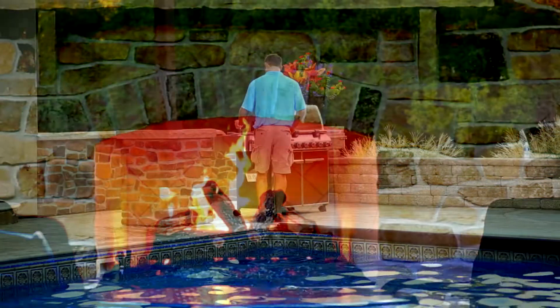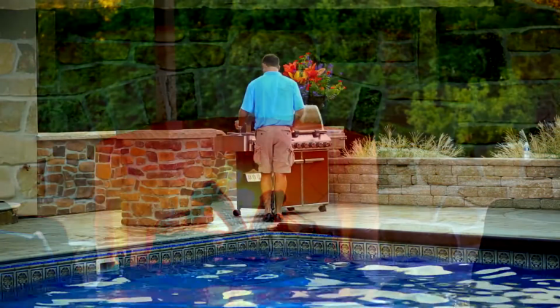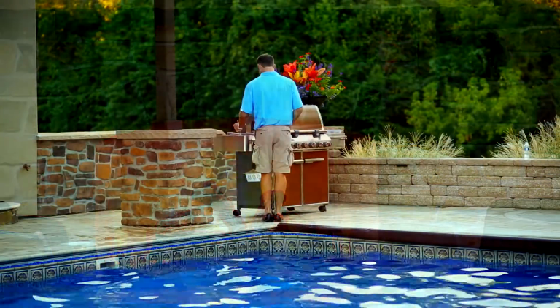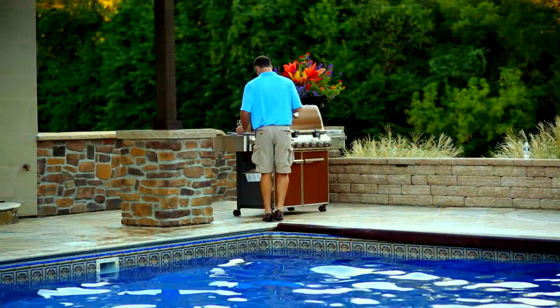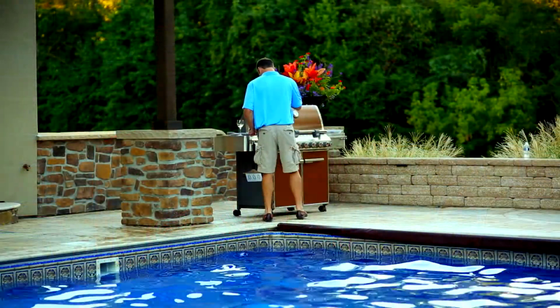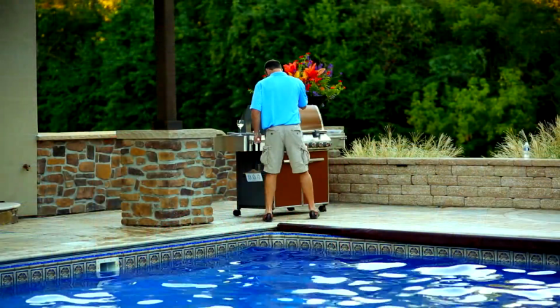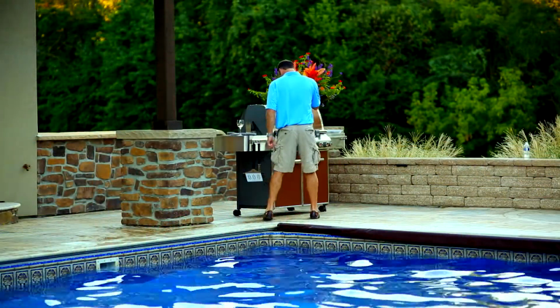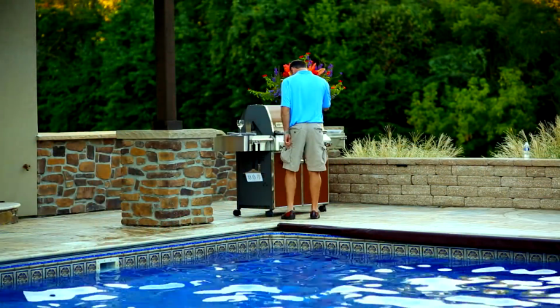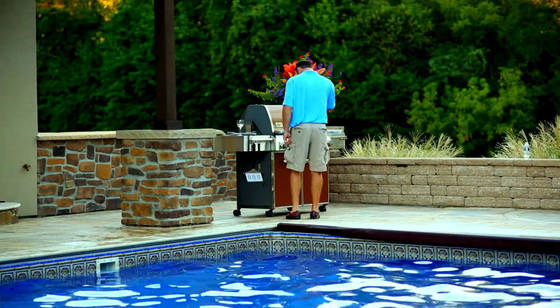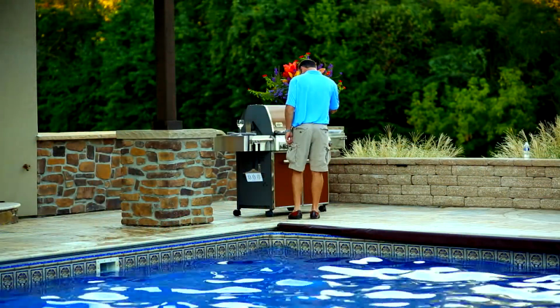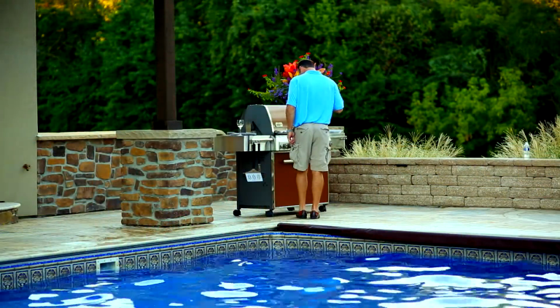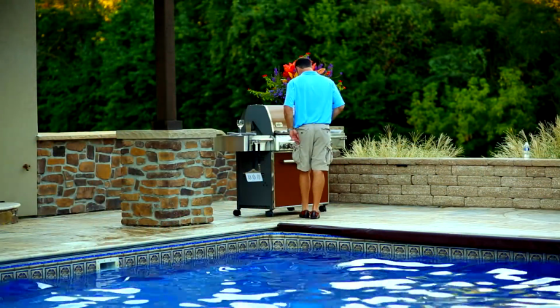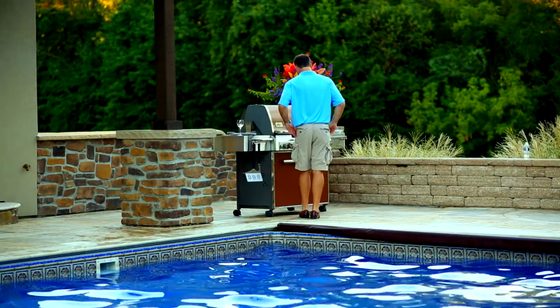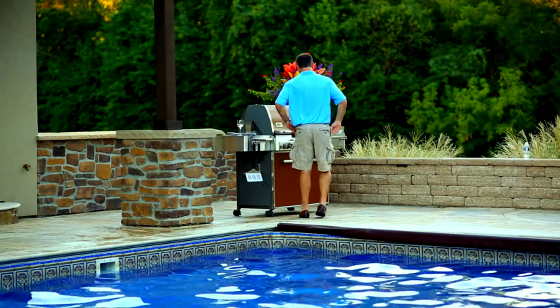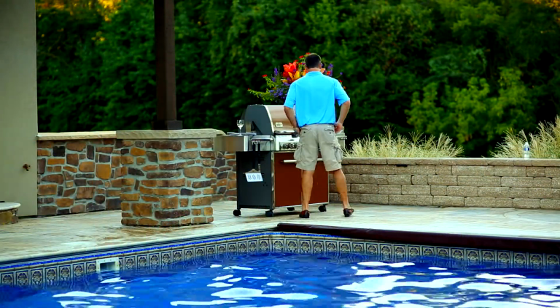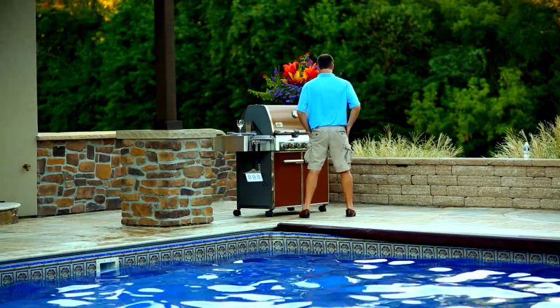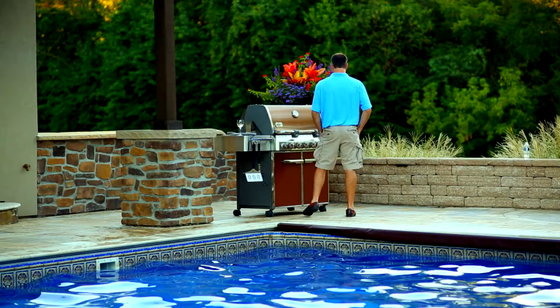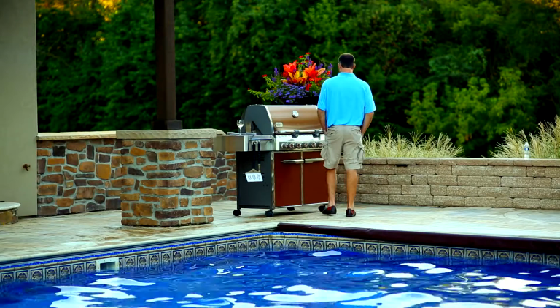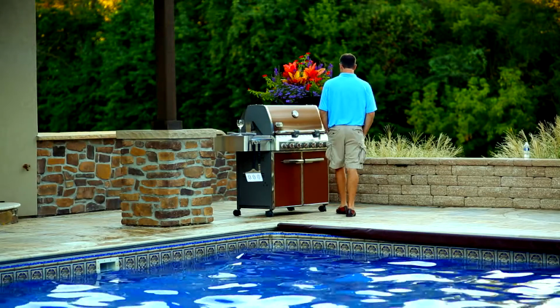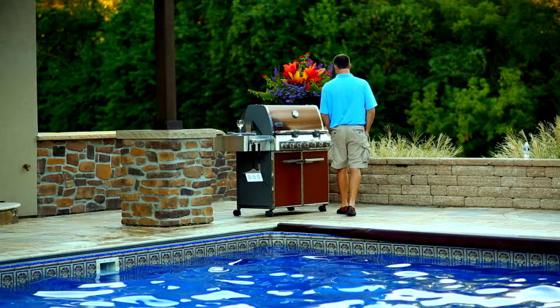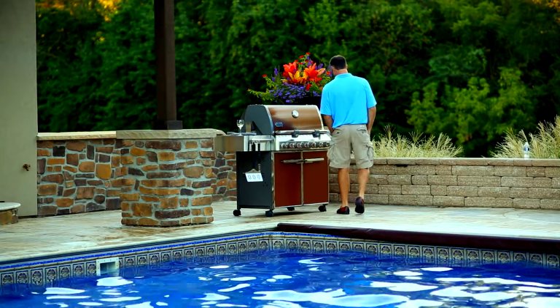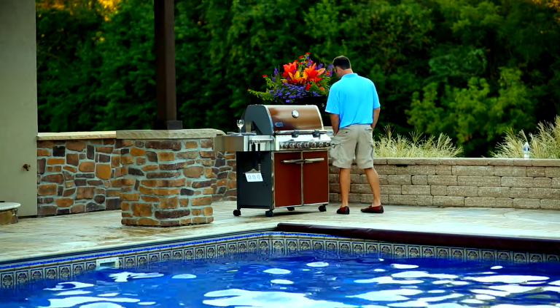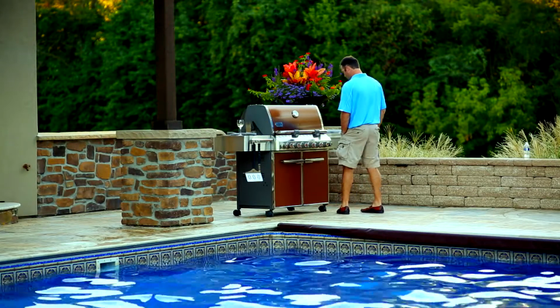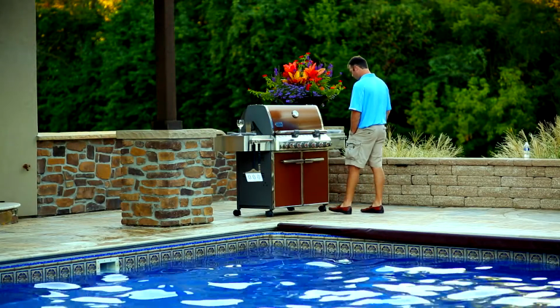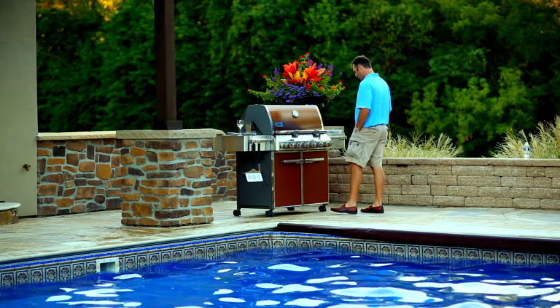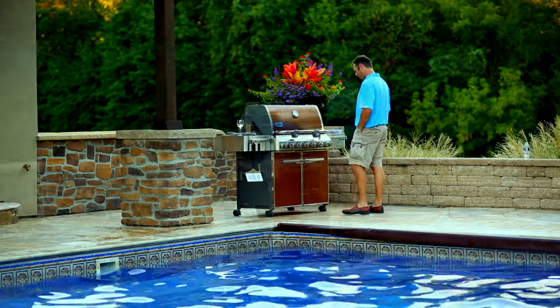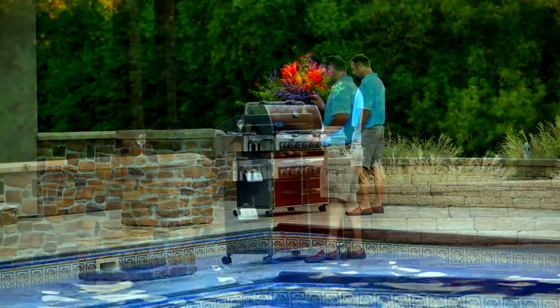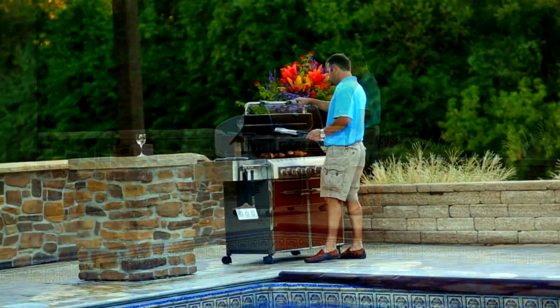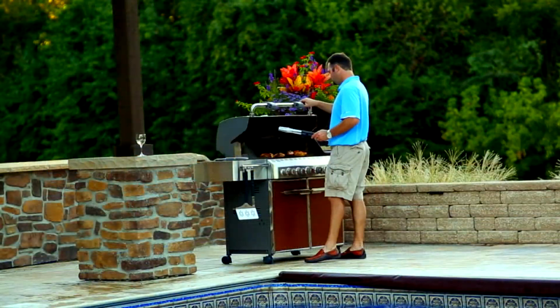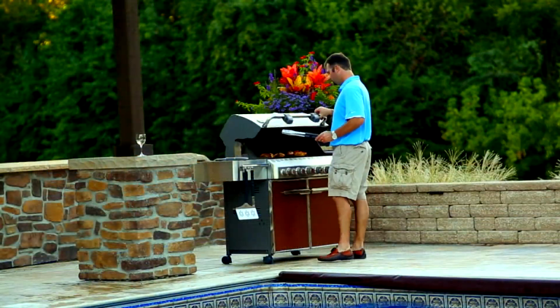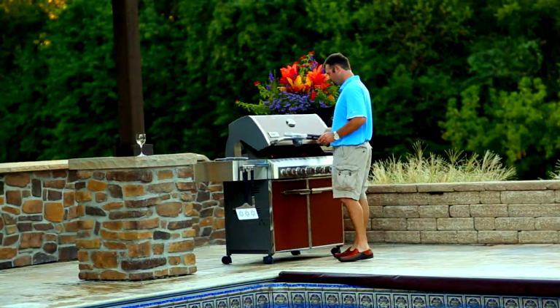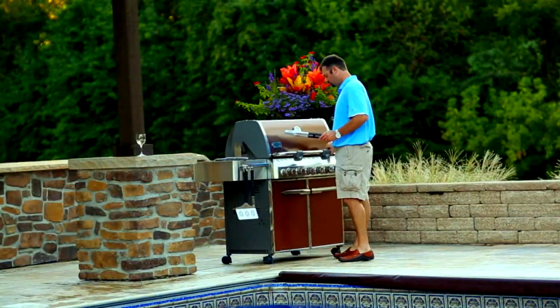Whether it is travertine, bluestone, pavers, or concrete, Copper Tree's talented teams will bring your designs to life.